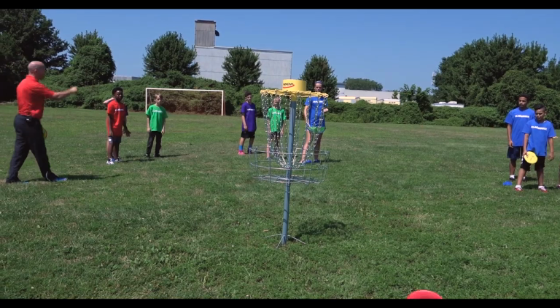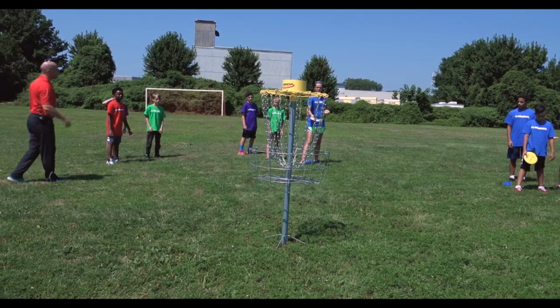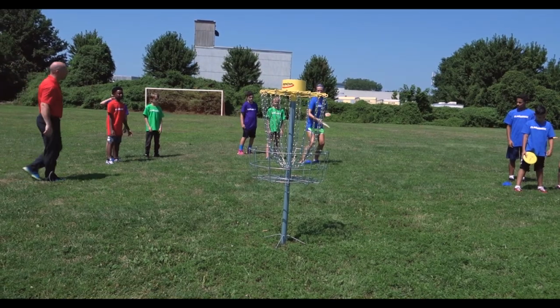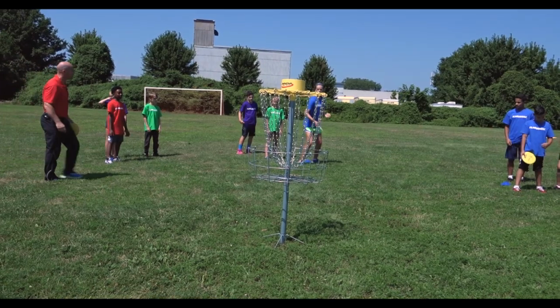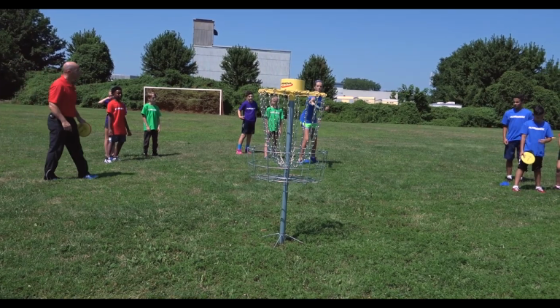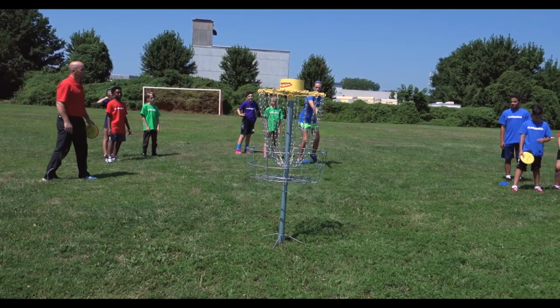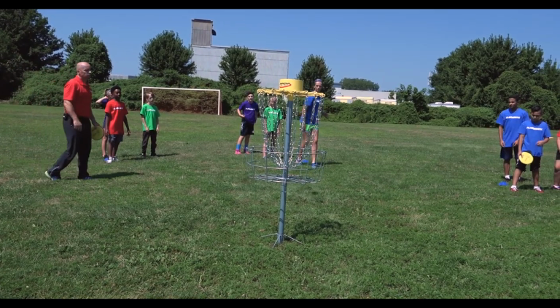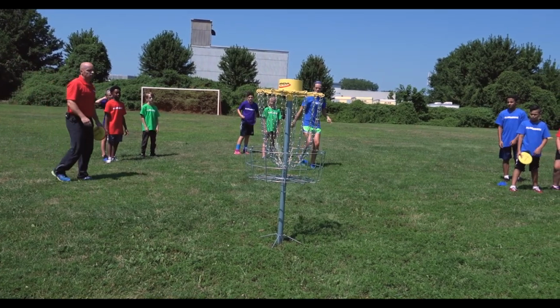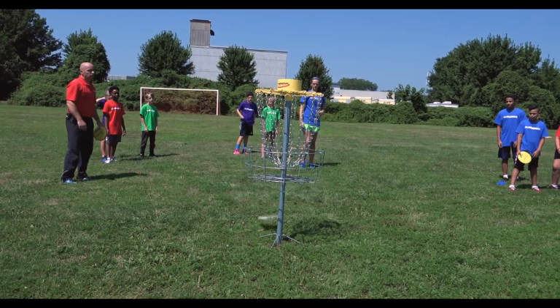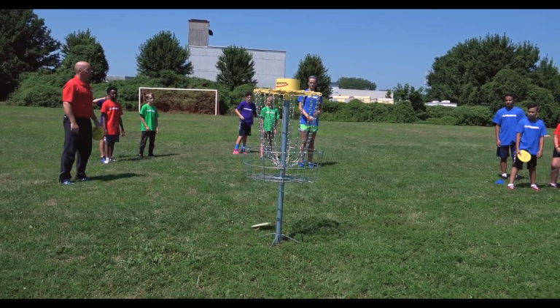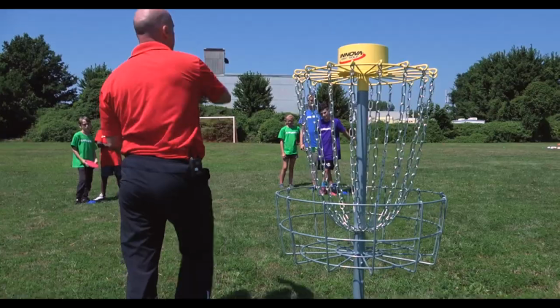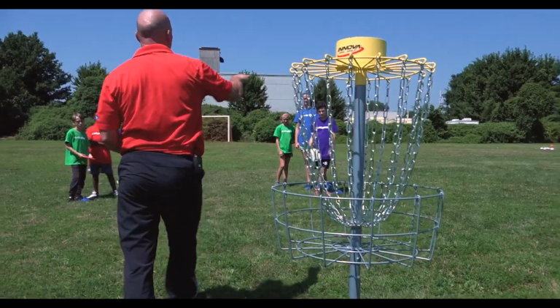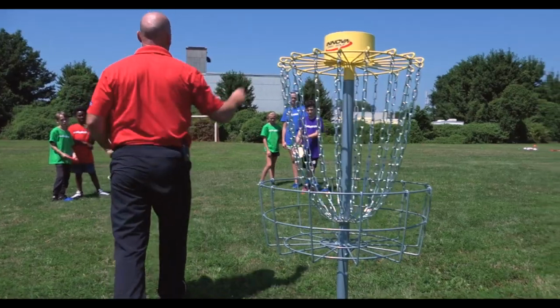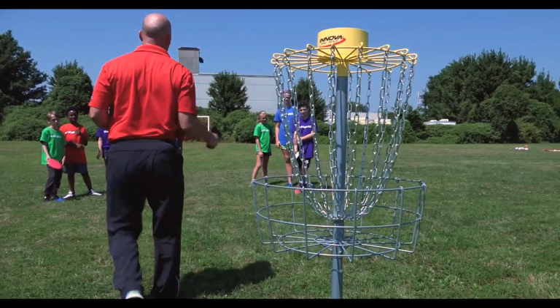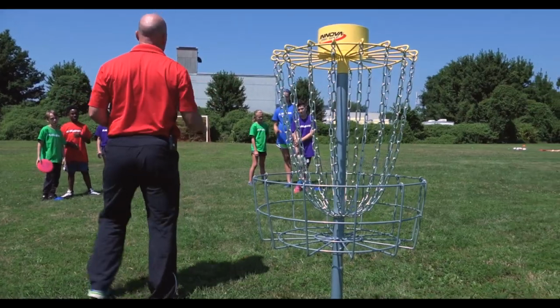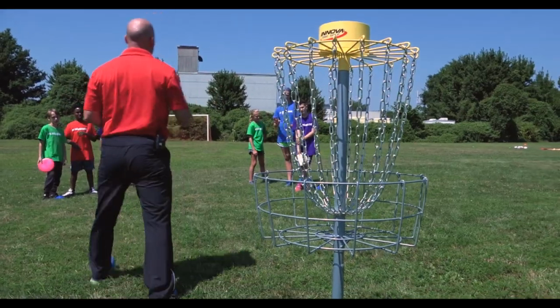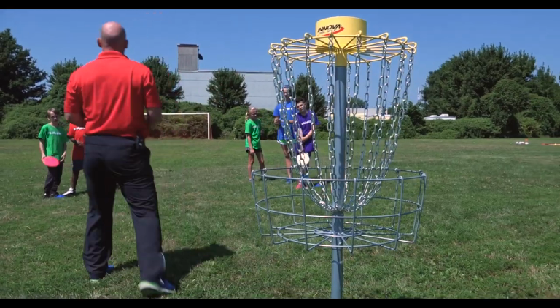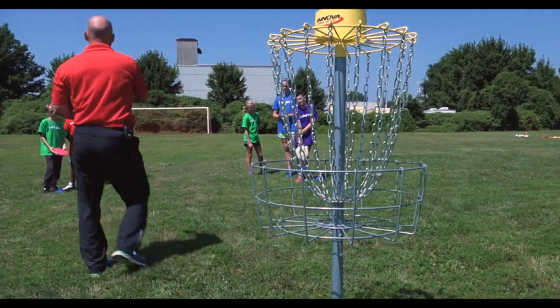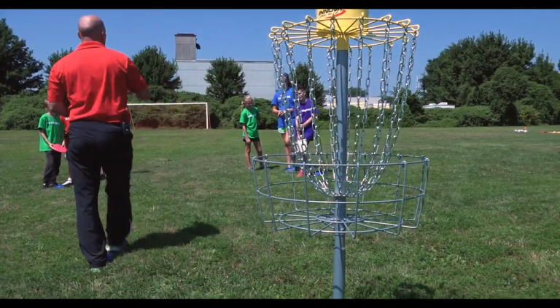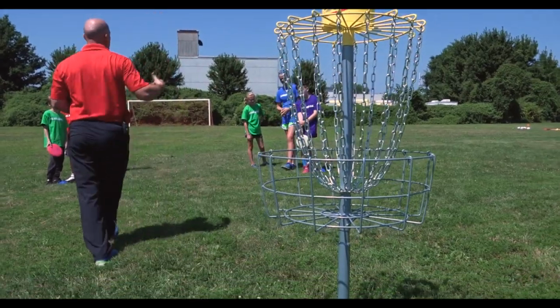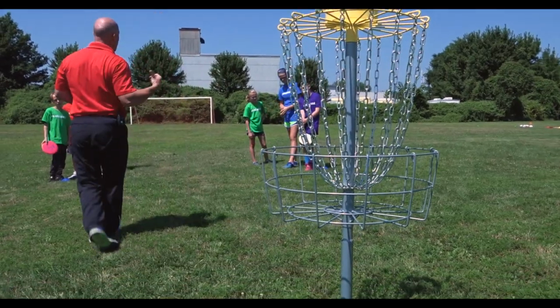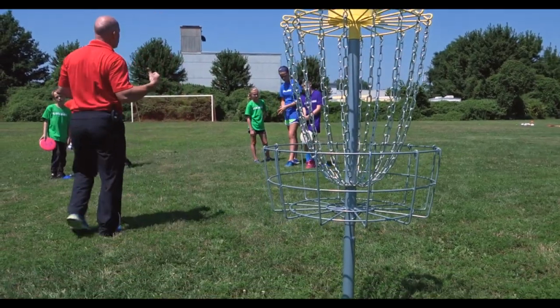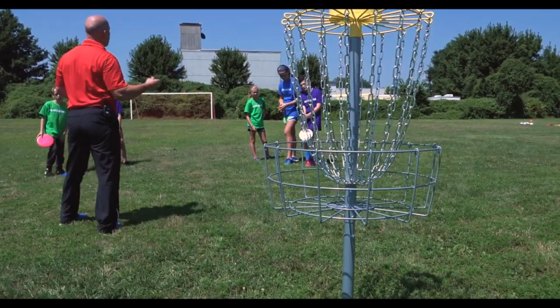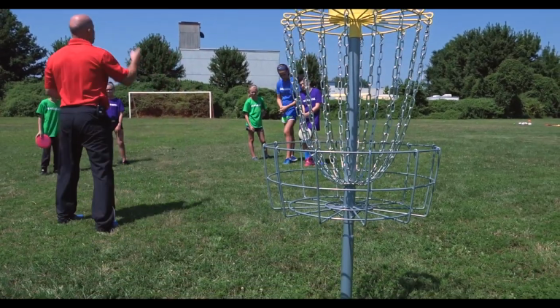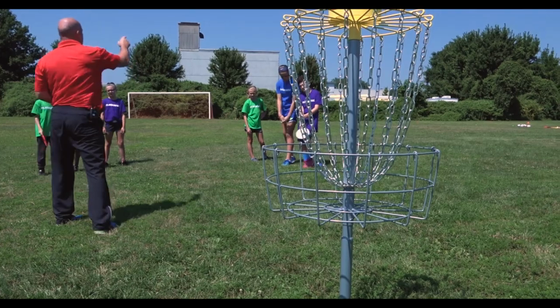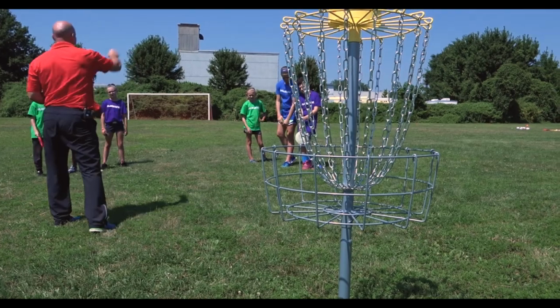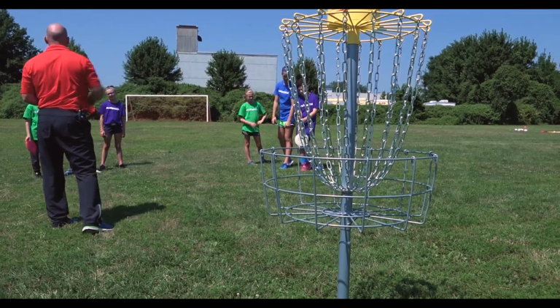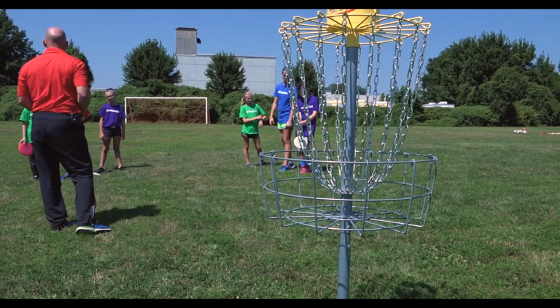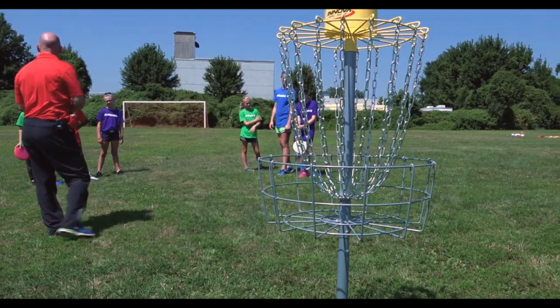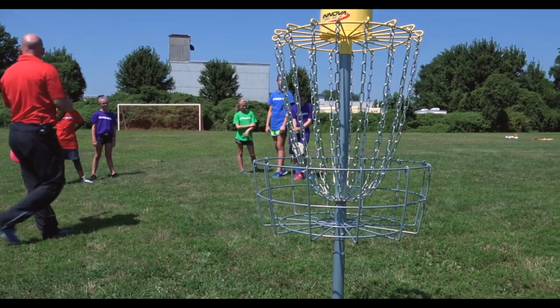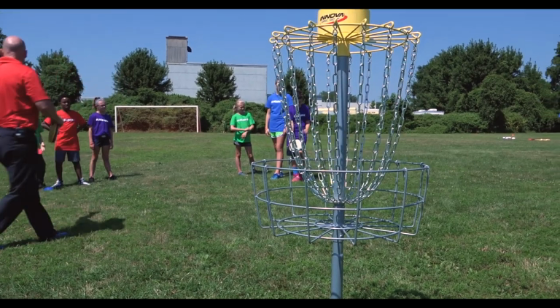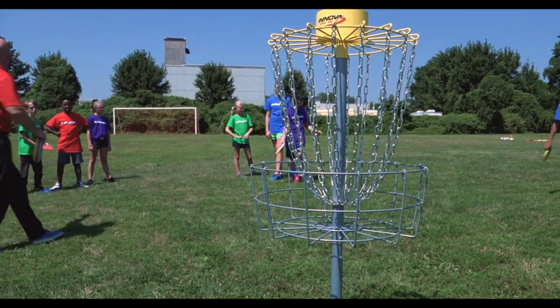Now, as soon as you throw, the first person on the line throws, then come back, pick it up, and give it to the next person.